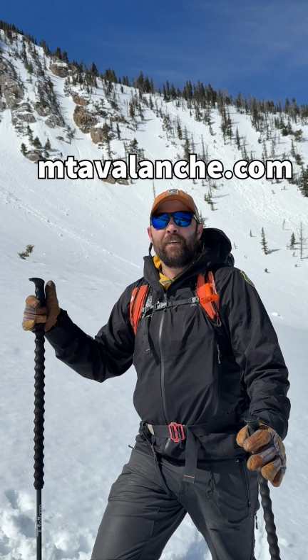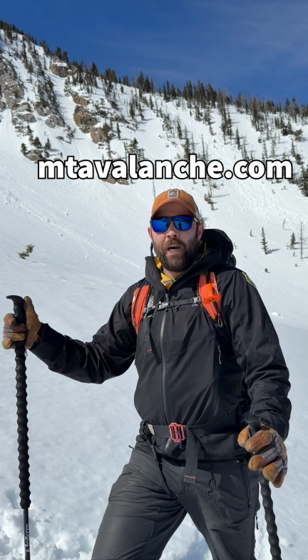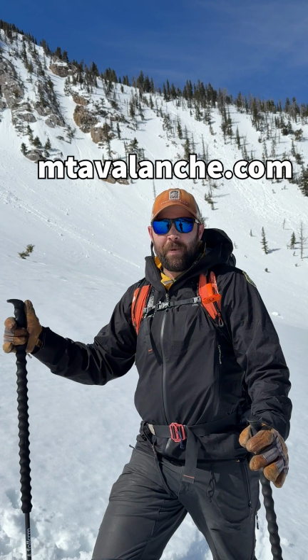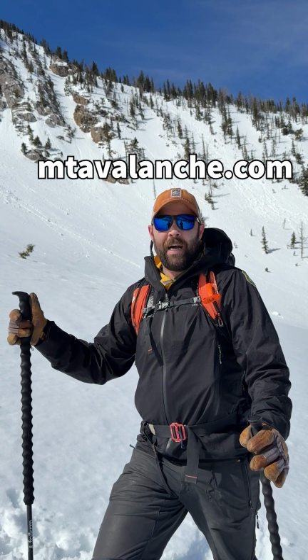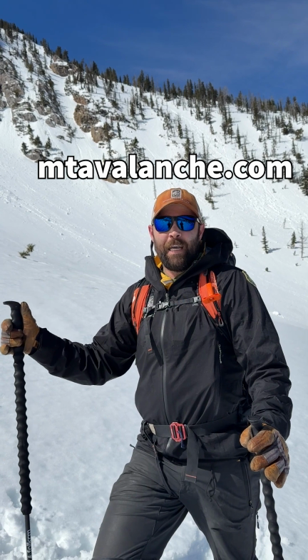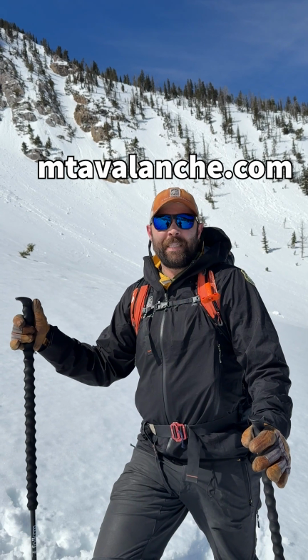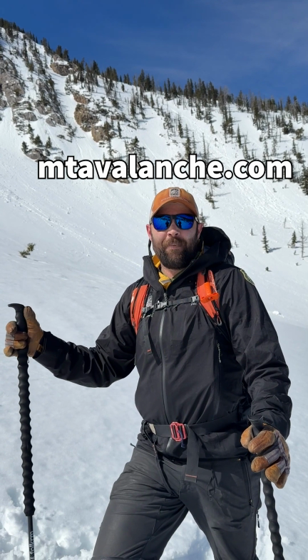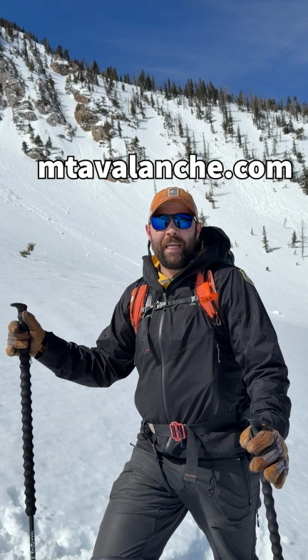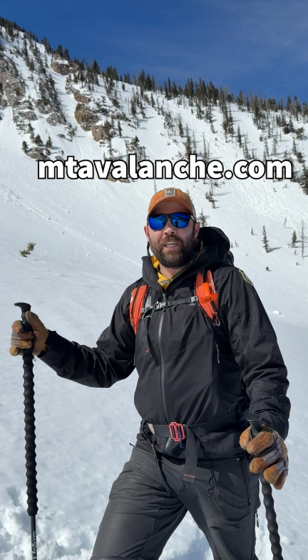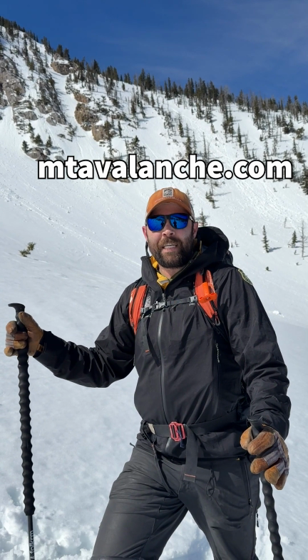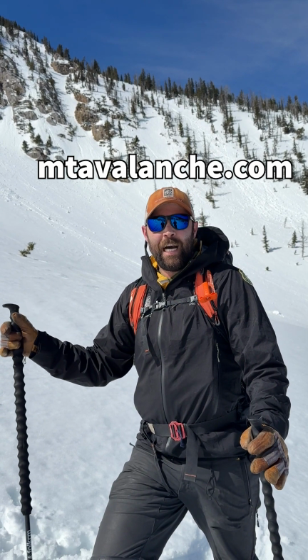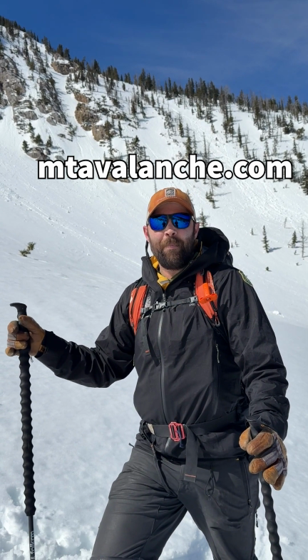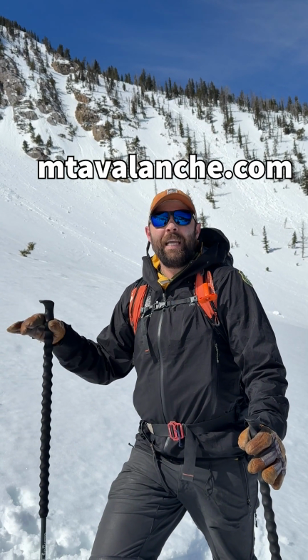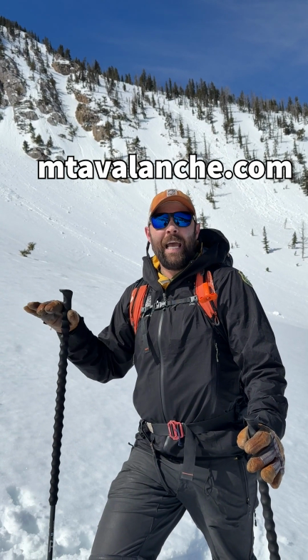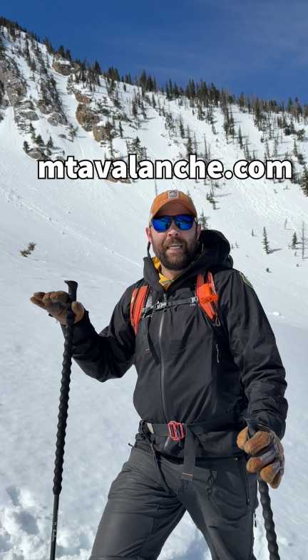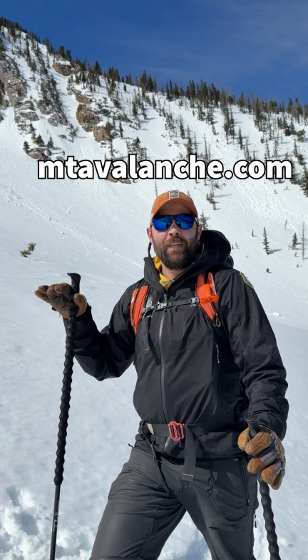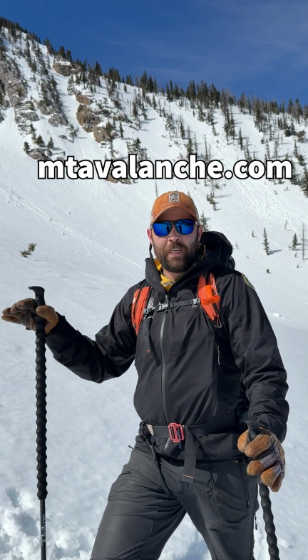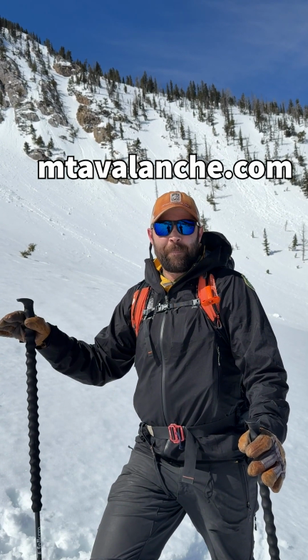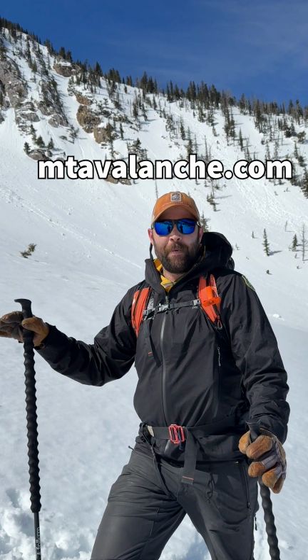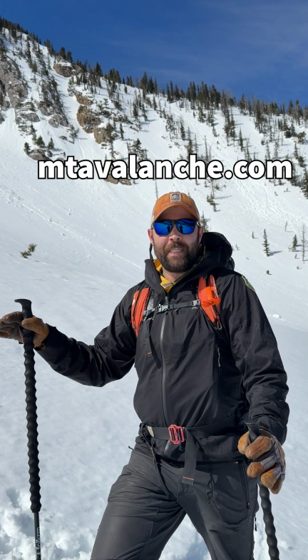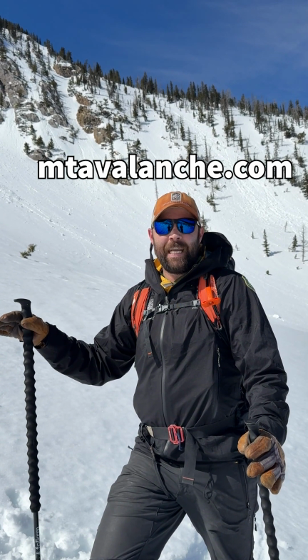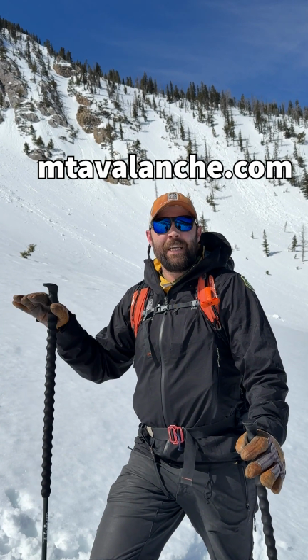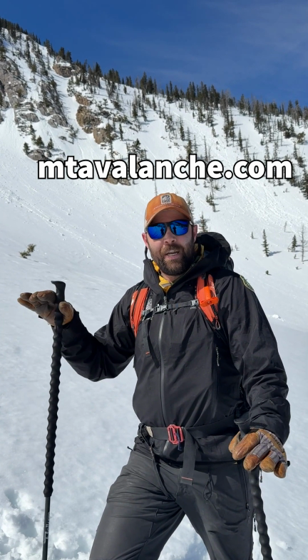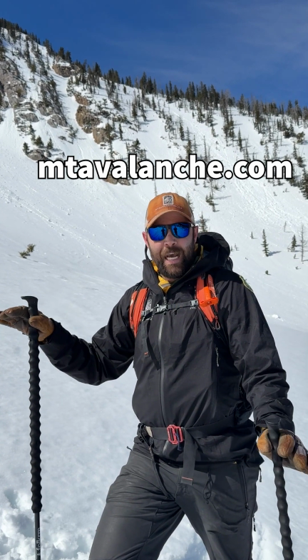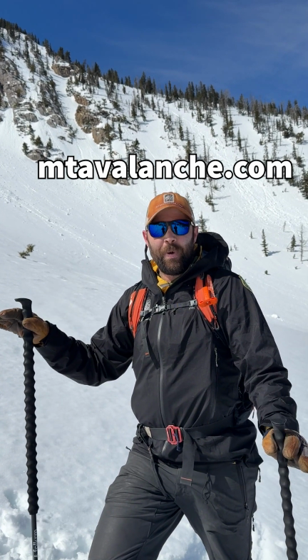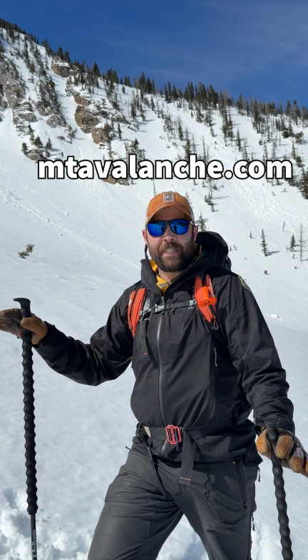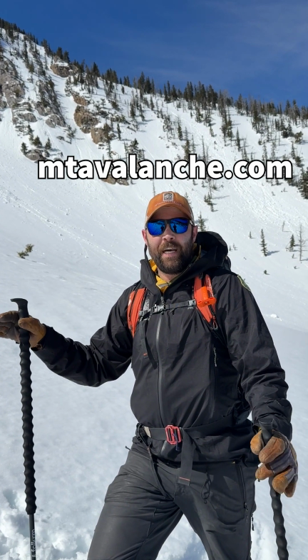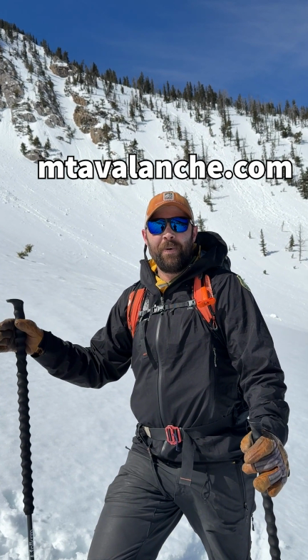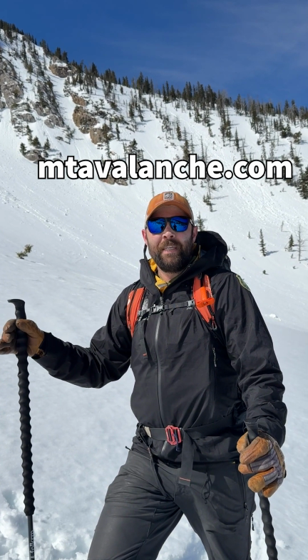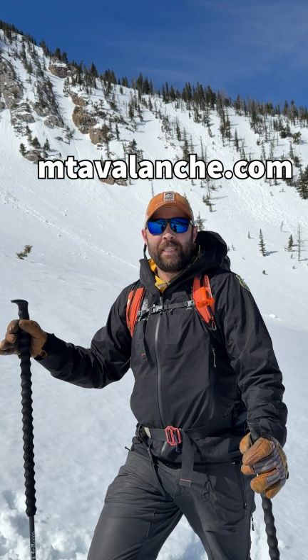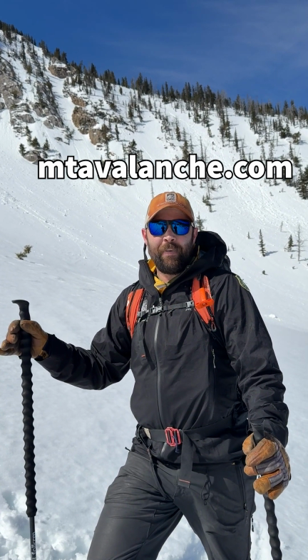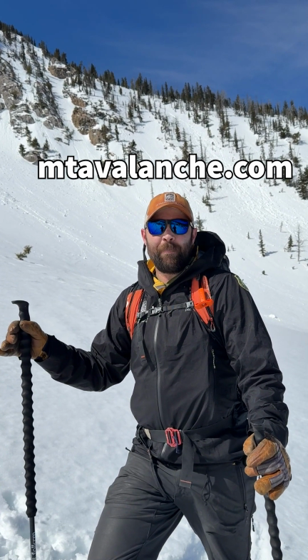Follow along at mtavalanche.com and we'll keep you up to date on how the wet snow is developing.